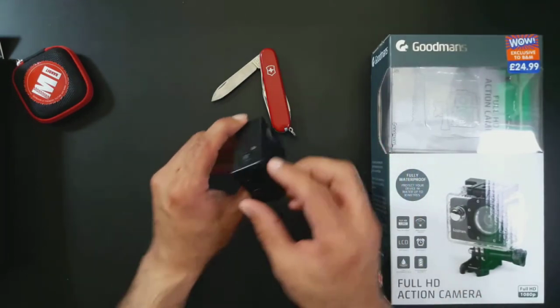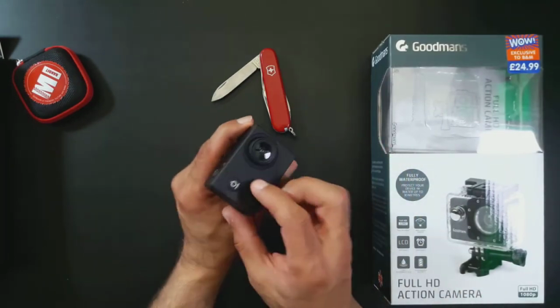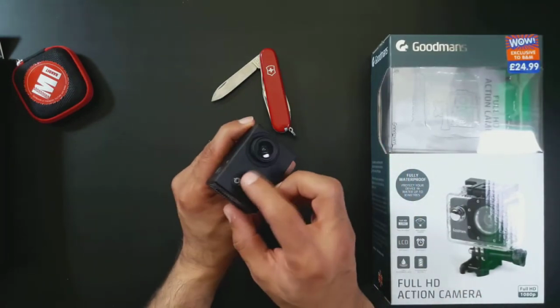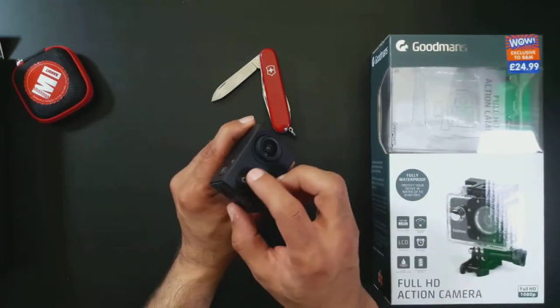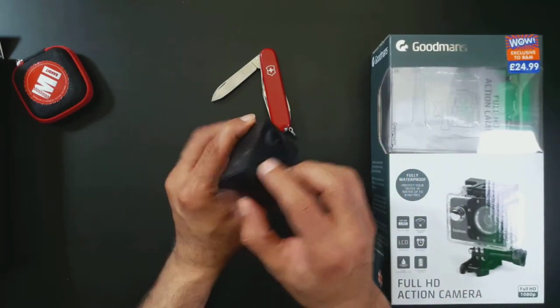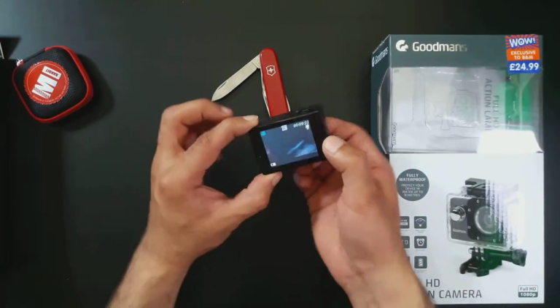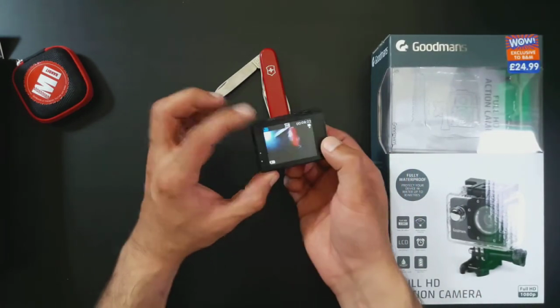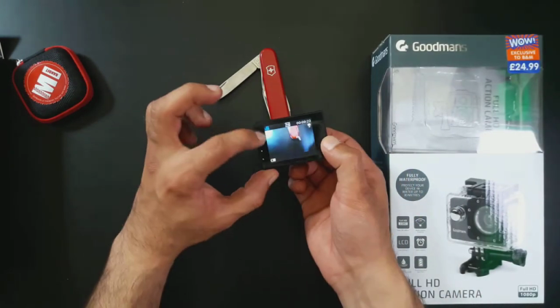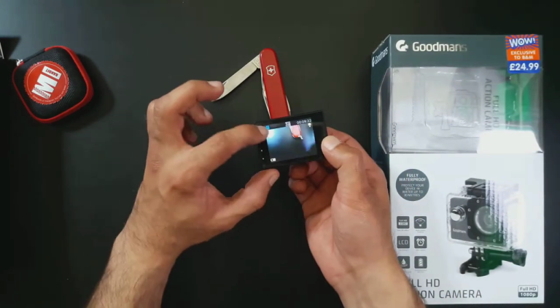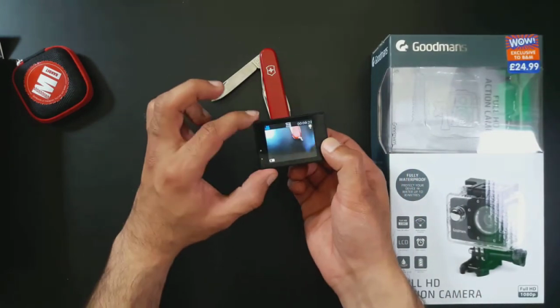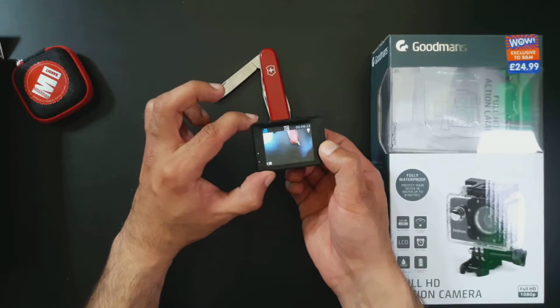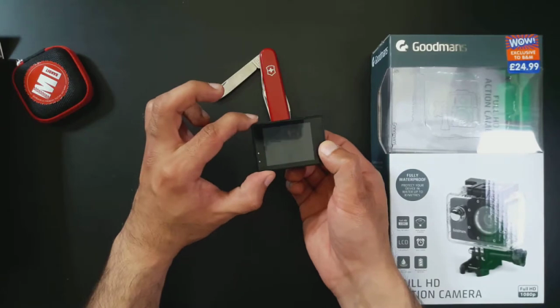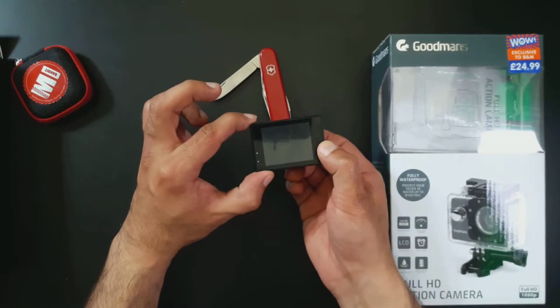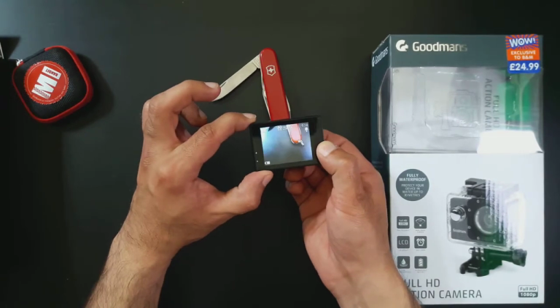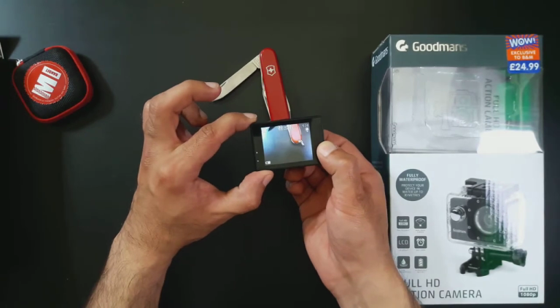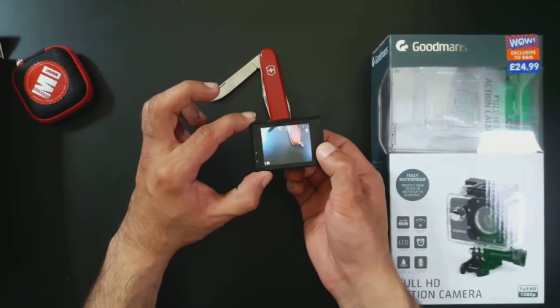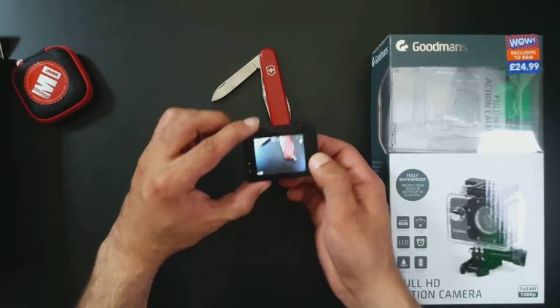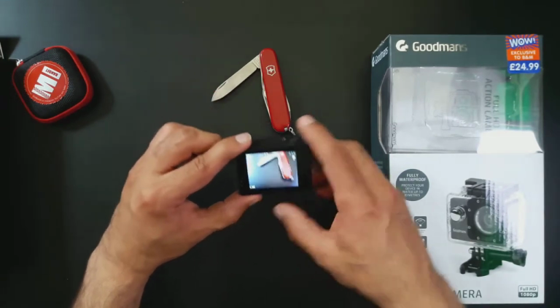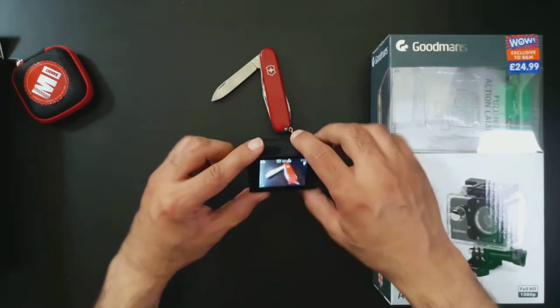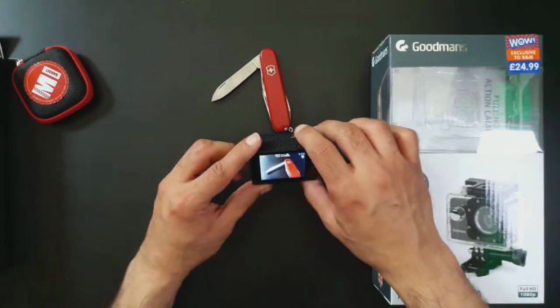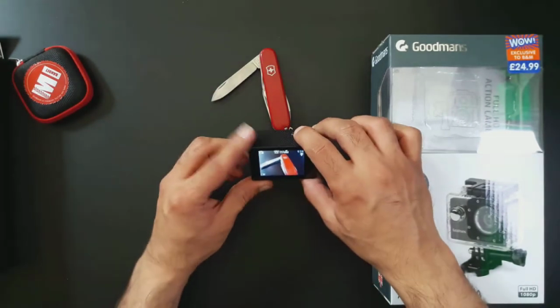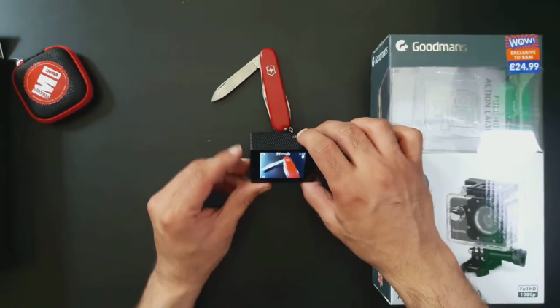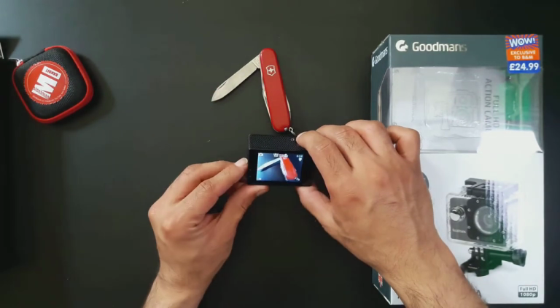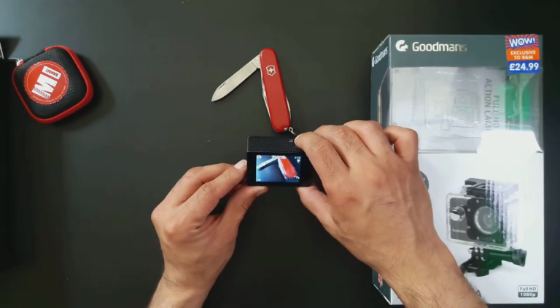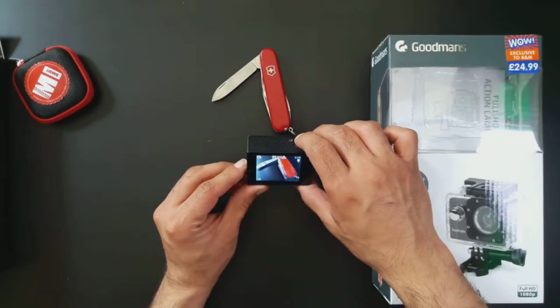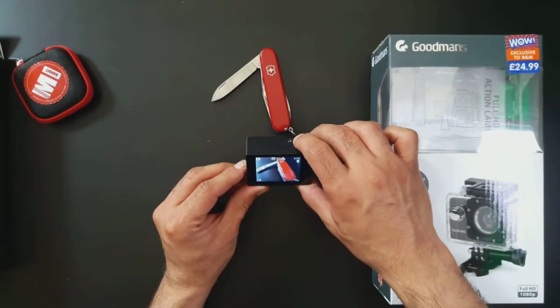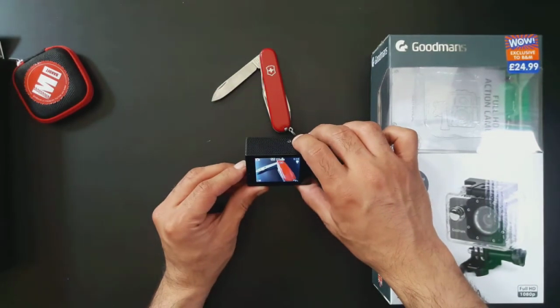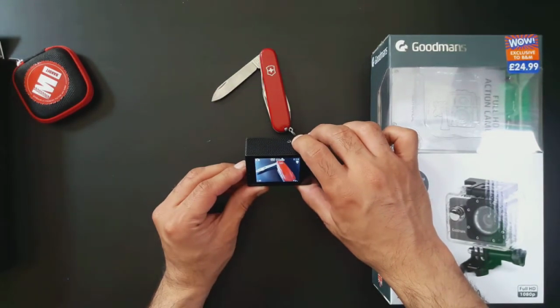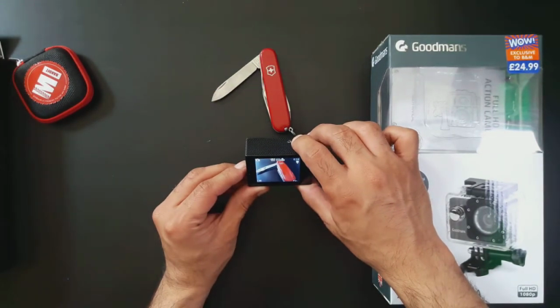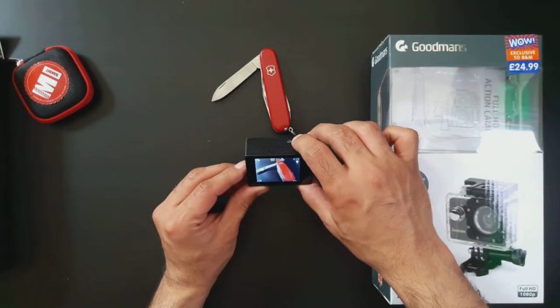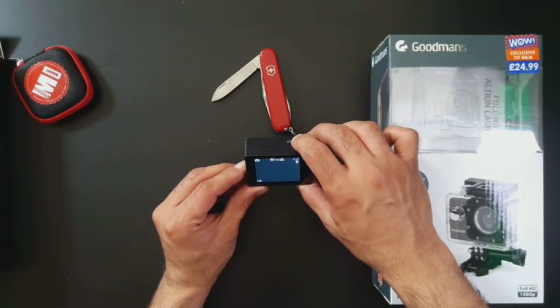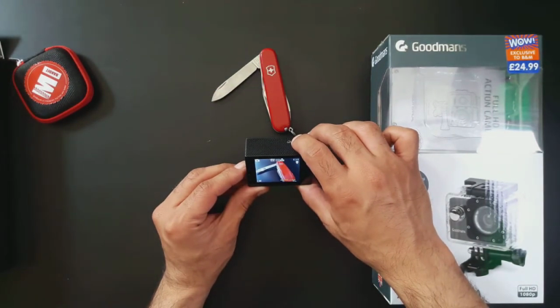Using that mode button again I can switch from video to picture mode, and using the okay button on the top of the camera I can take a photo.